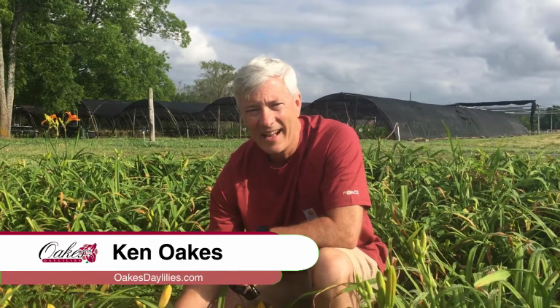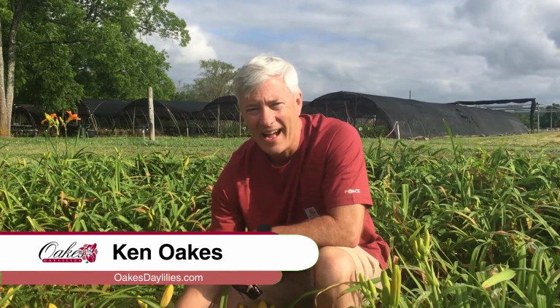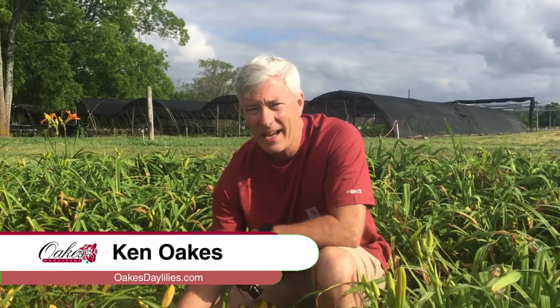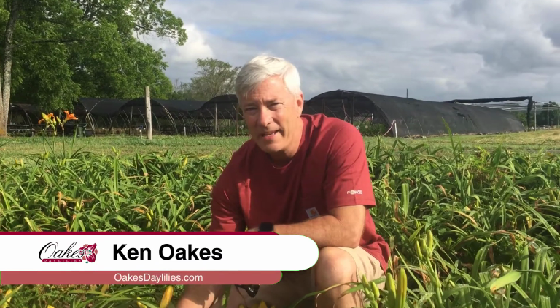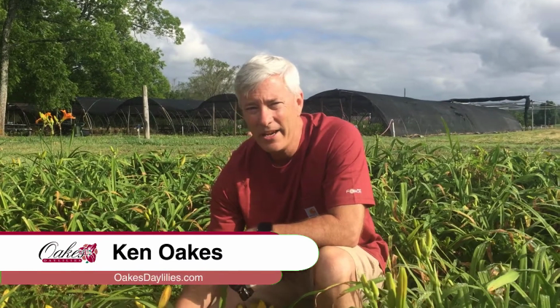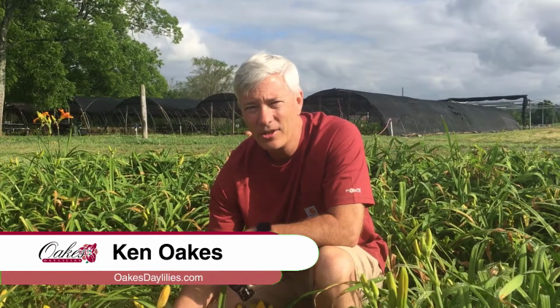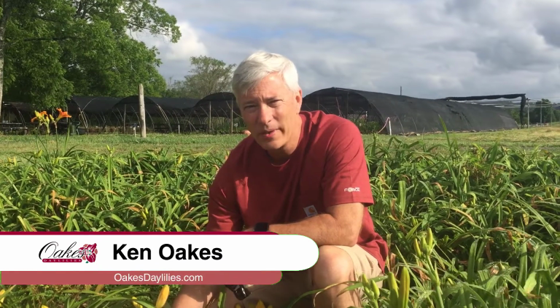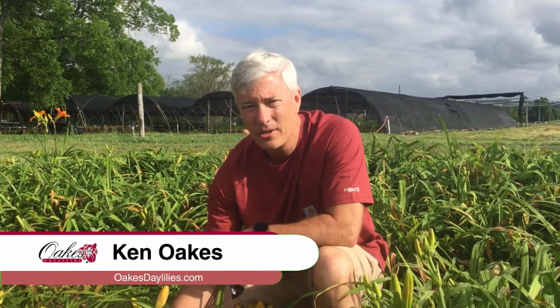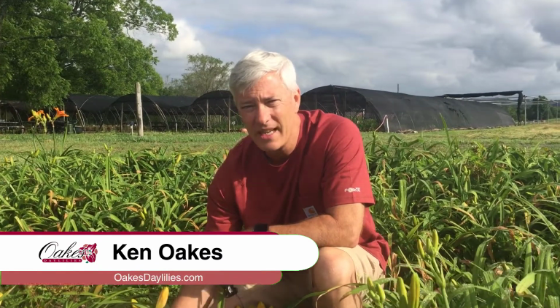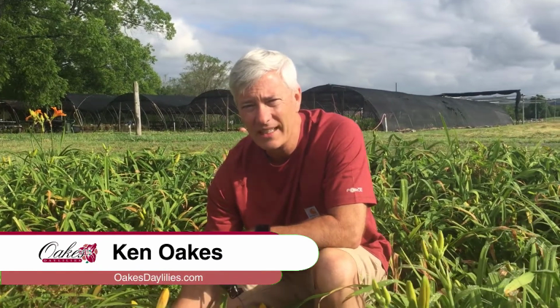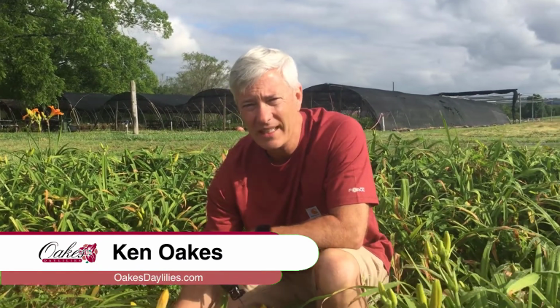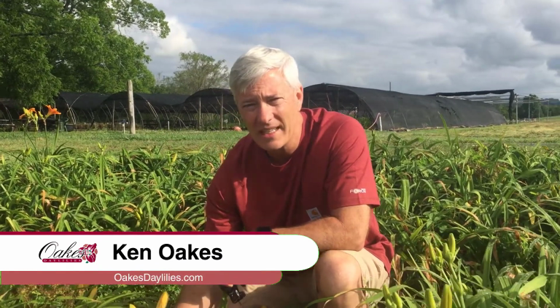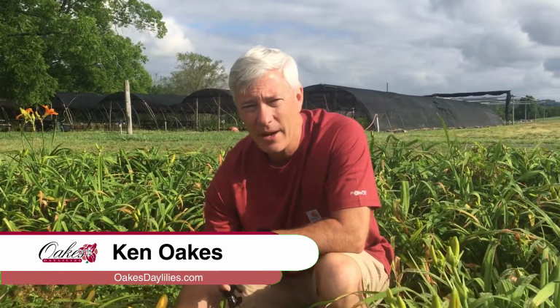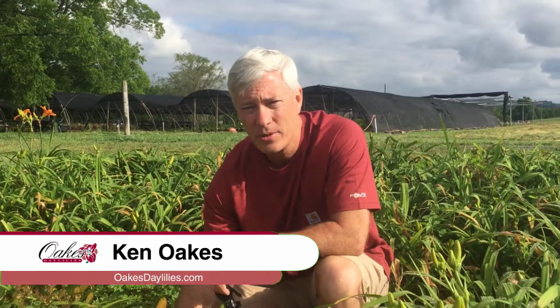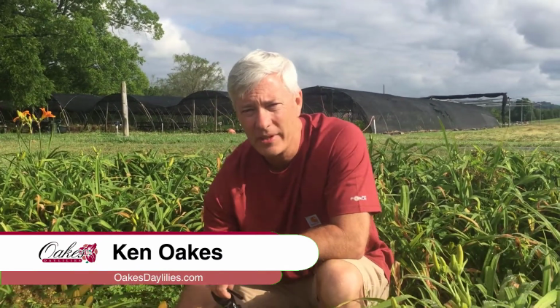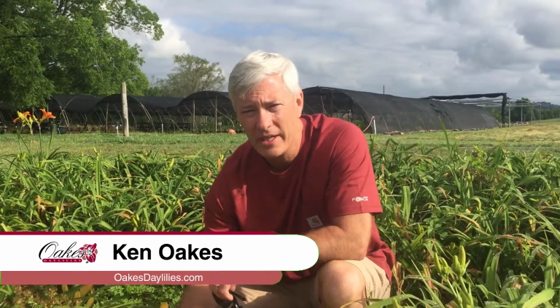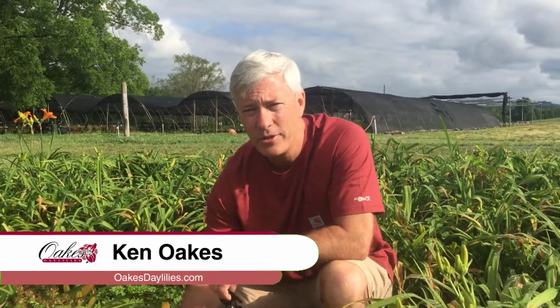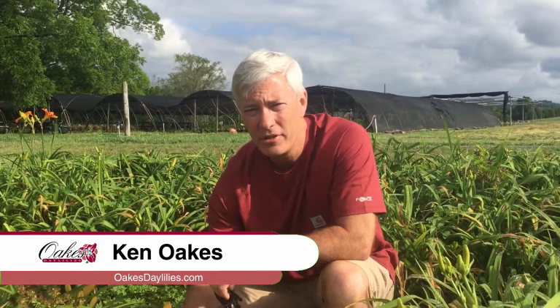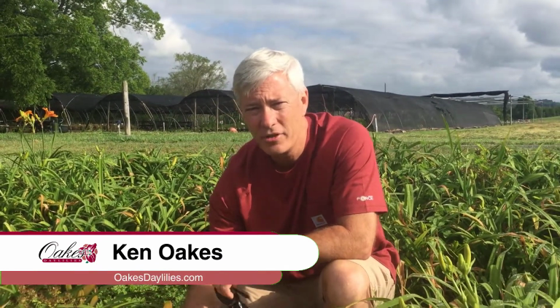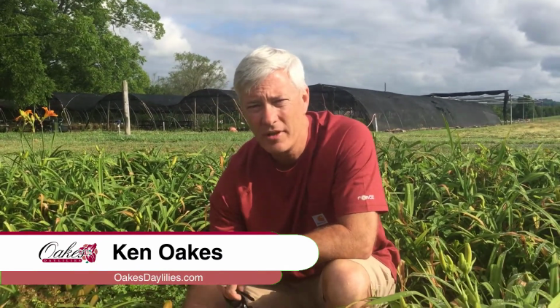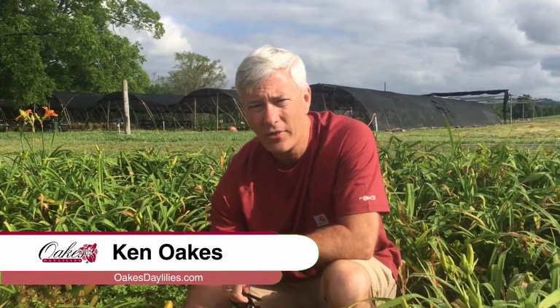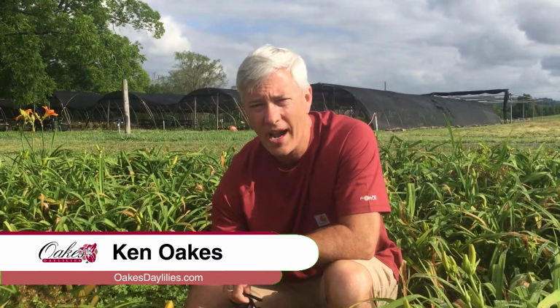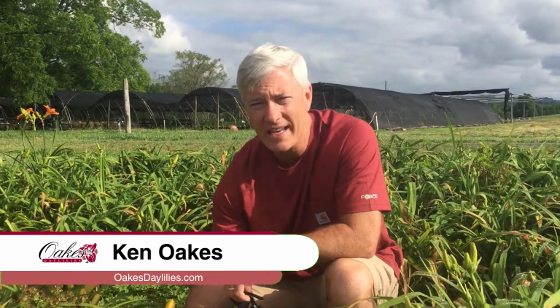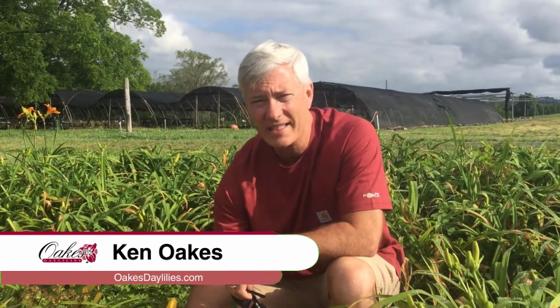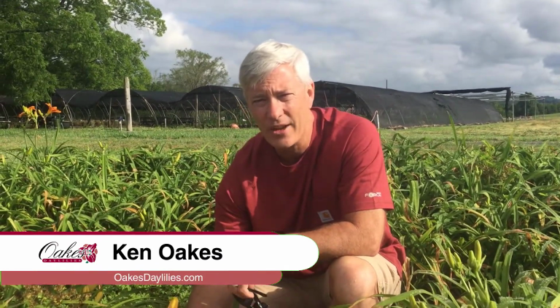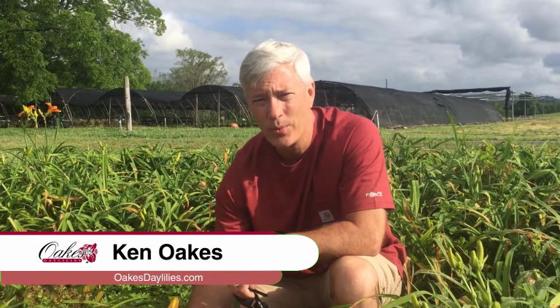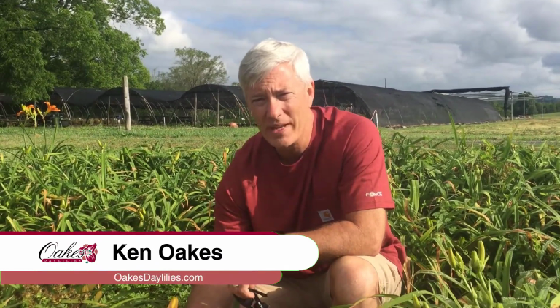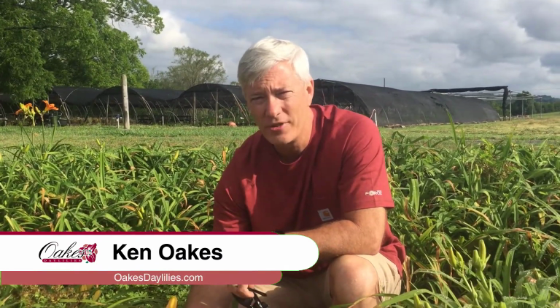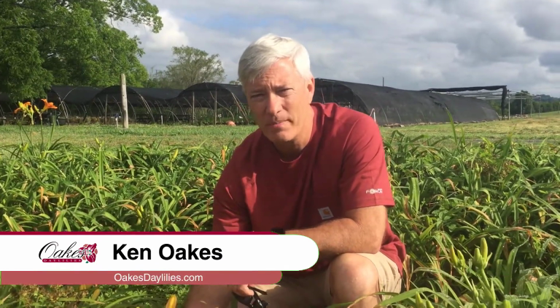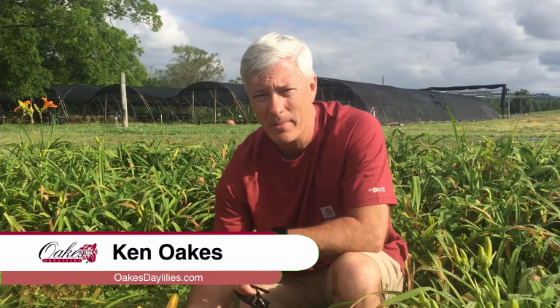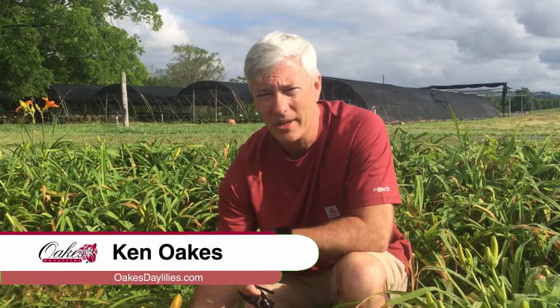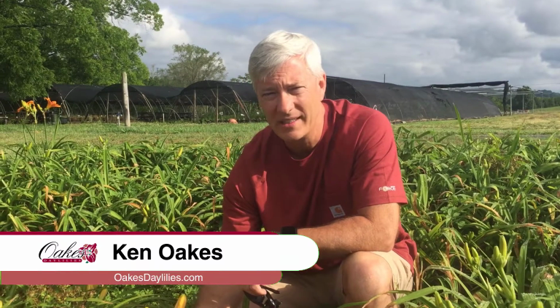Hi, I'm Ken Oaks with Oaks Day Lilies. I'm going to introduce you to the variety Southwestern Memories.